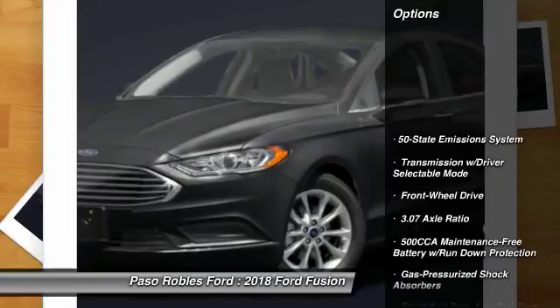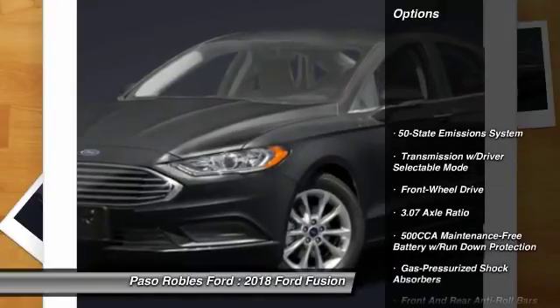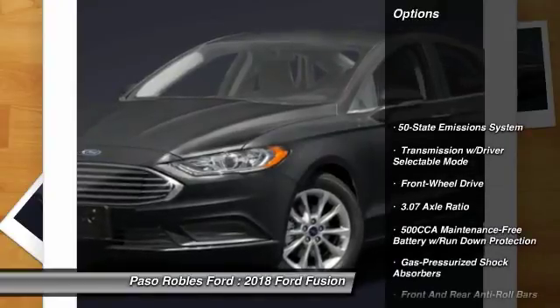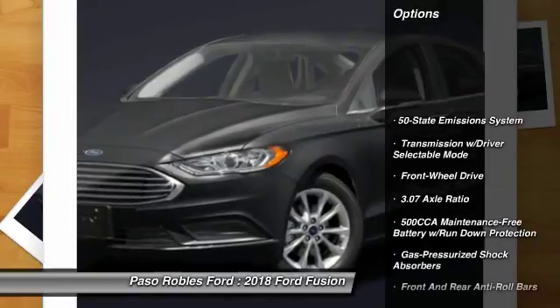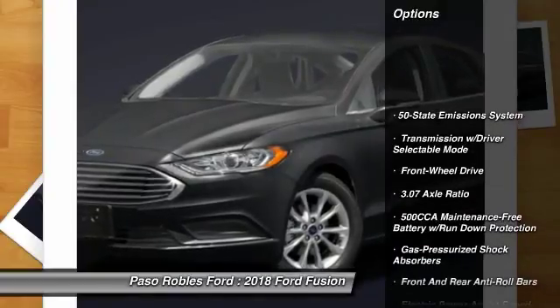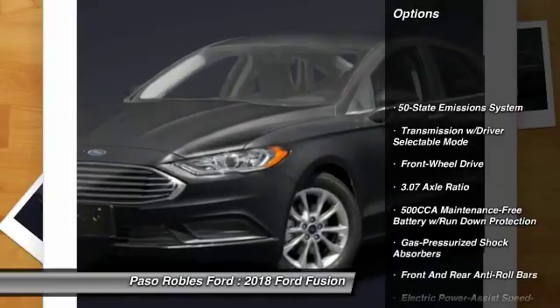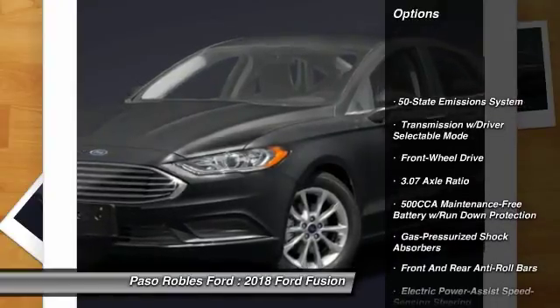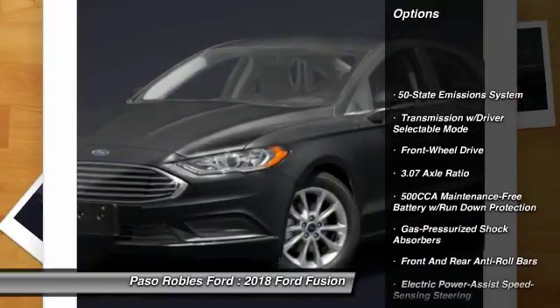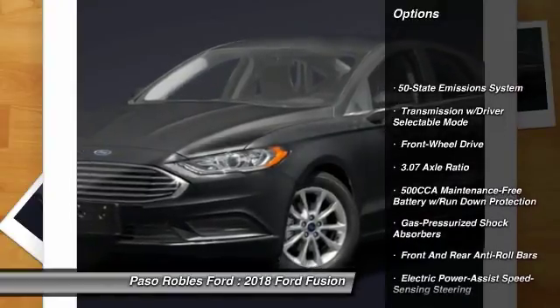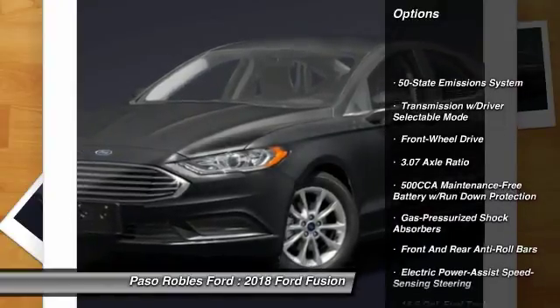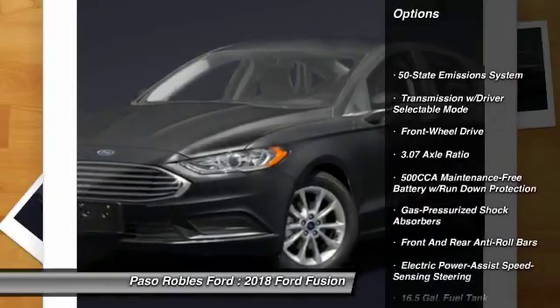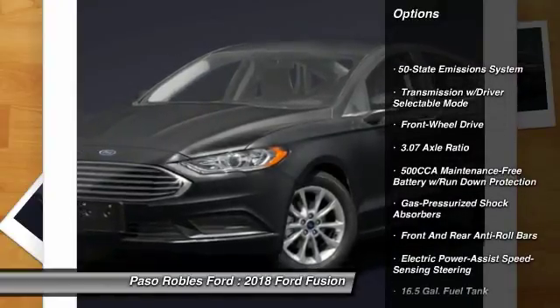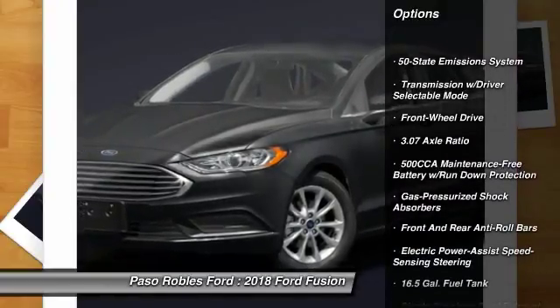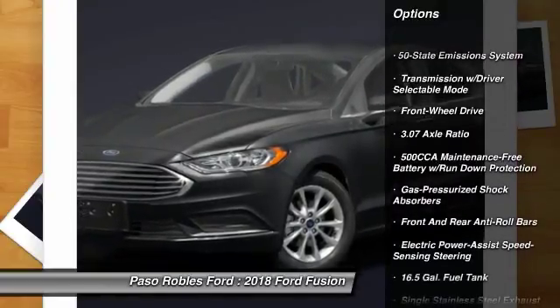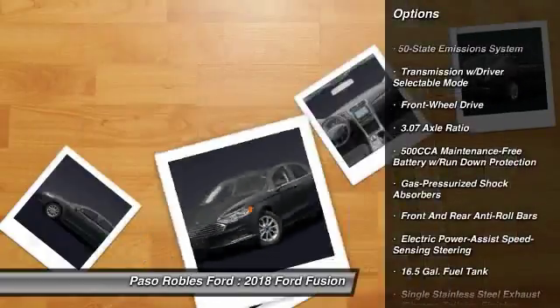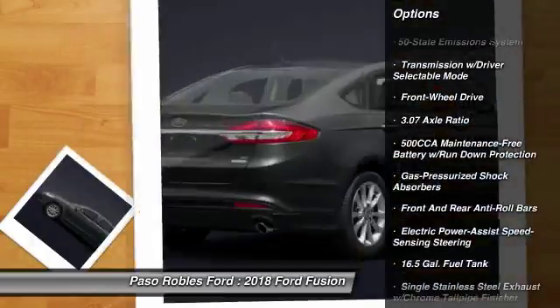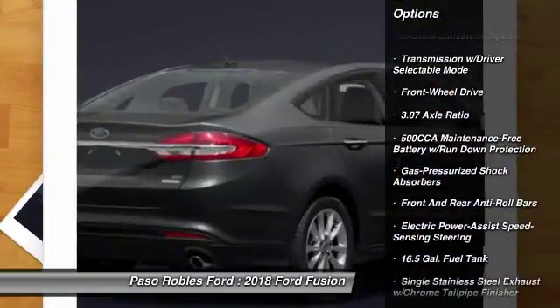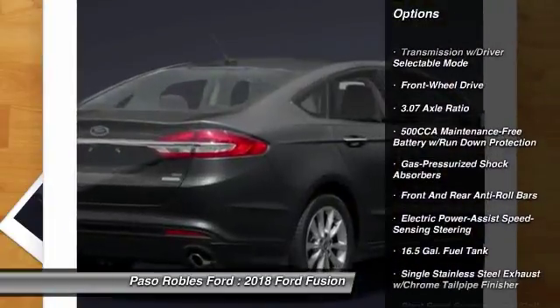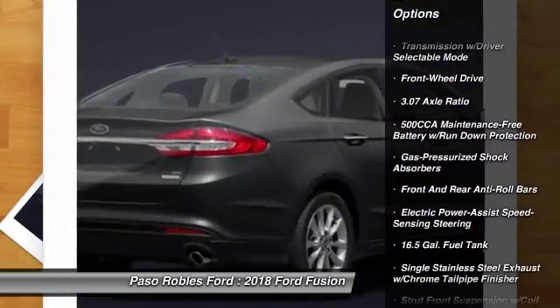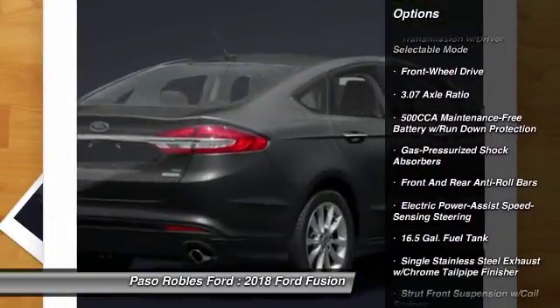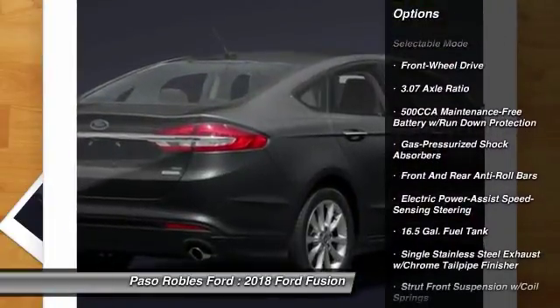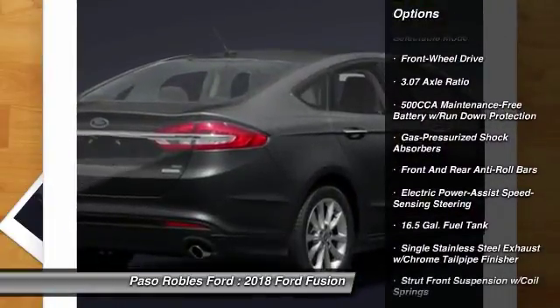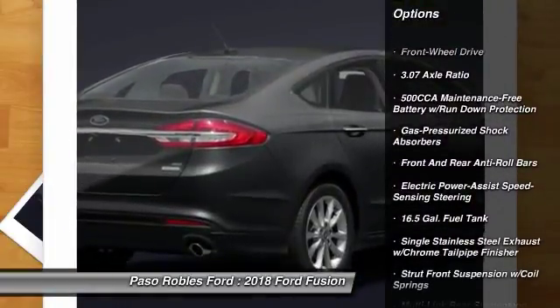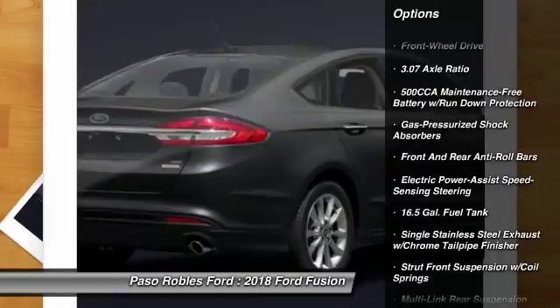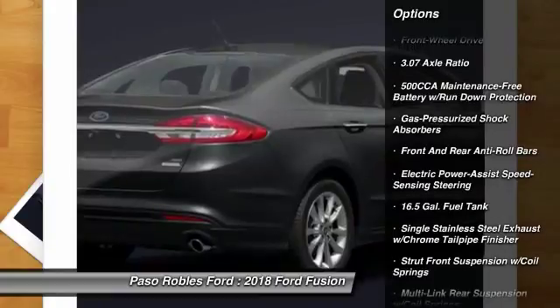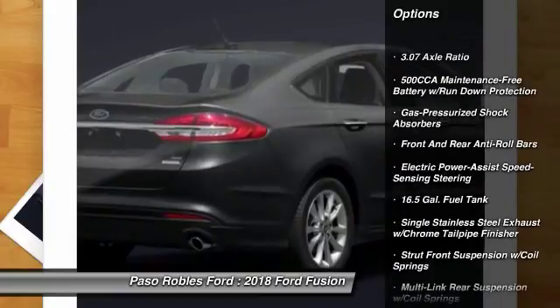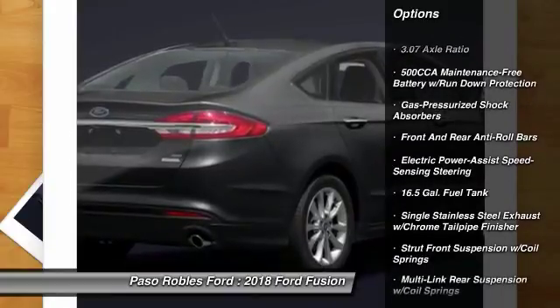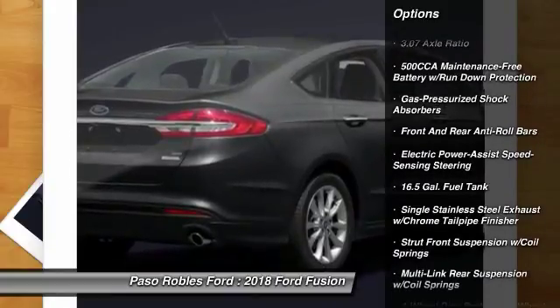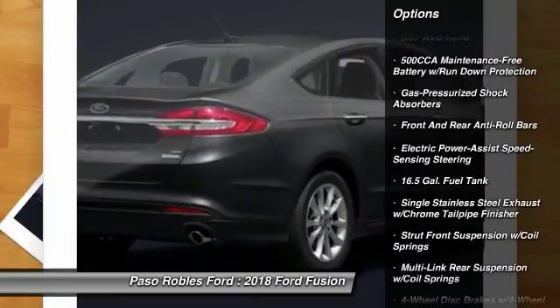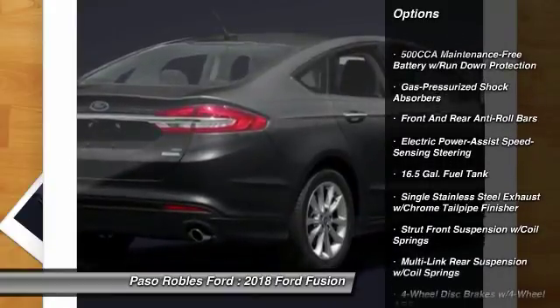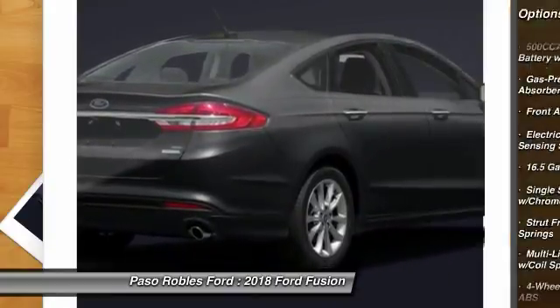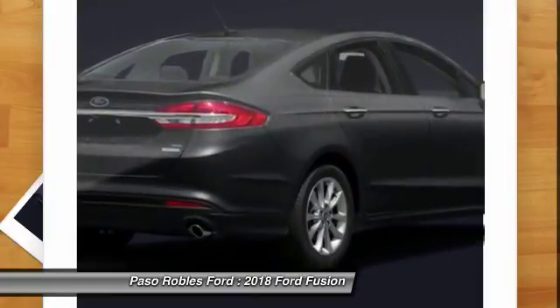Front wheel drive, clock, compass, day-night rear view mirror, brake assist, body color door handles.